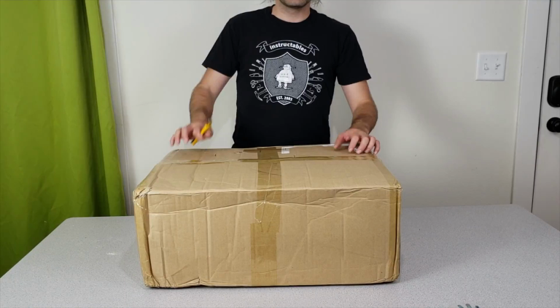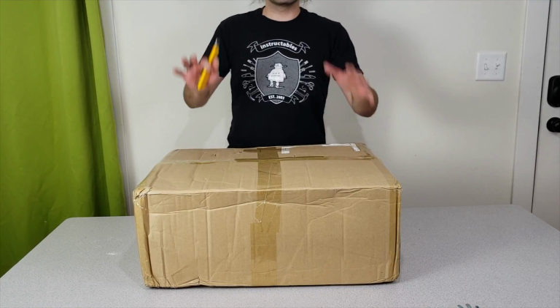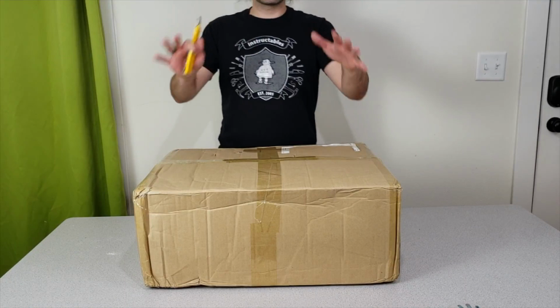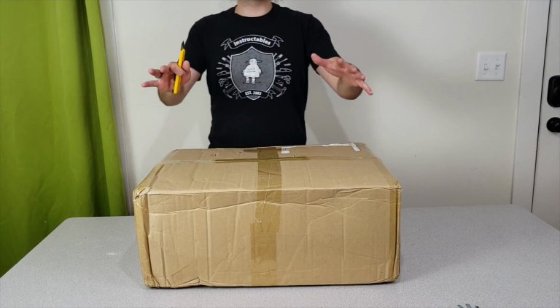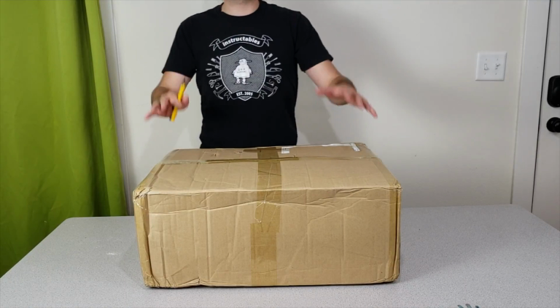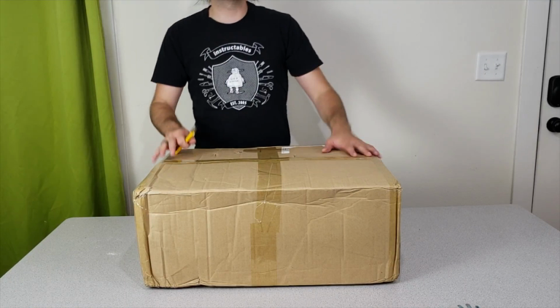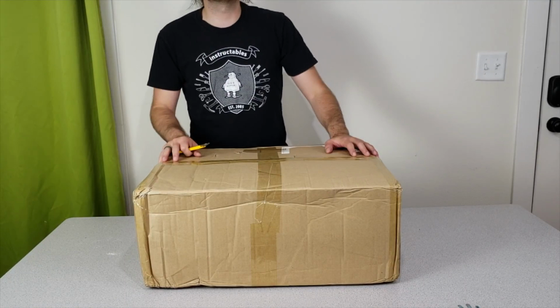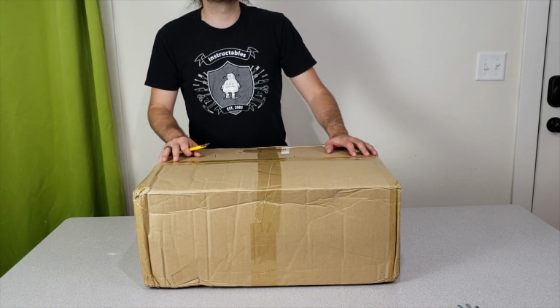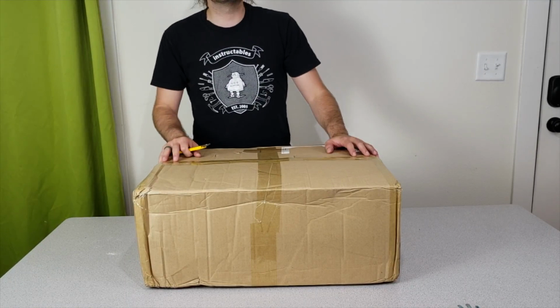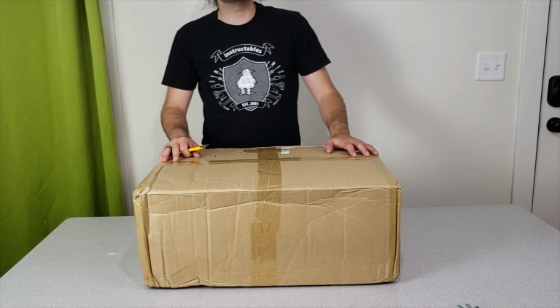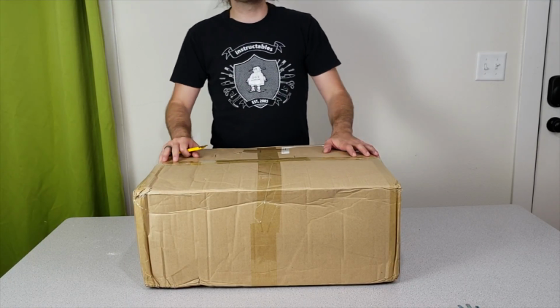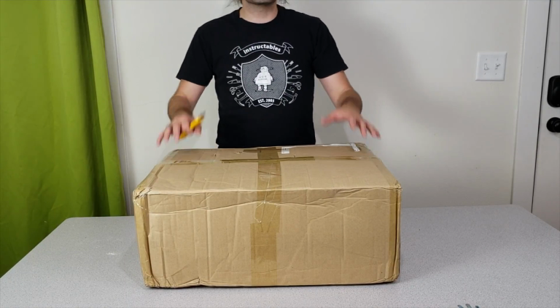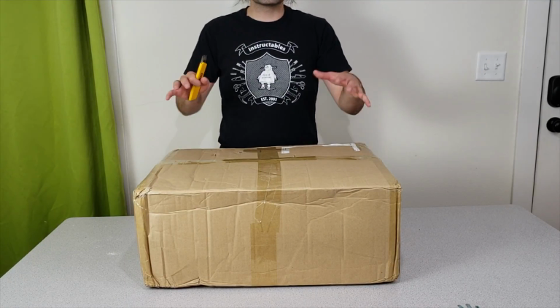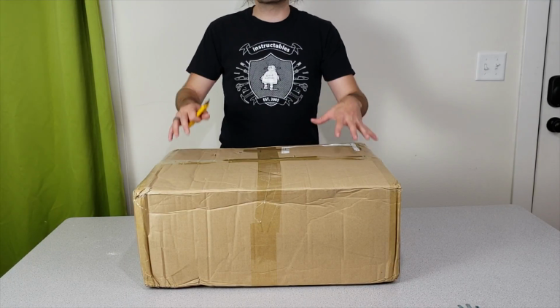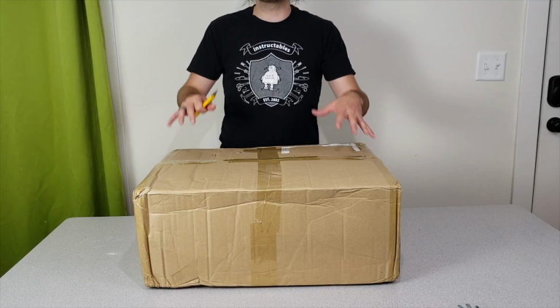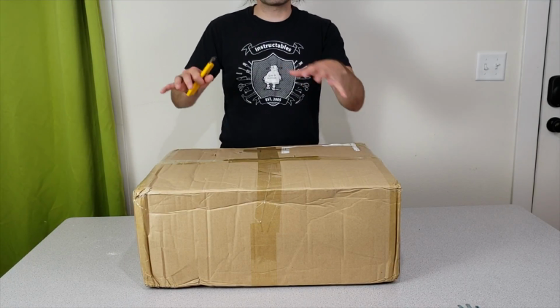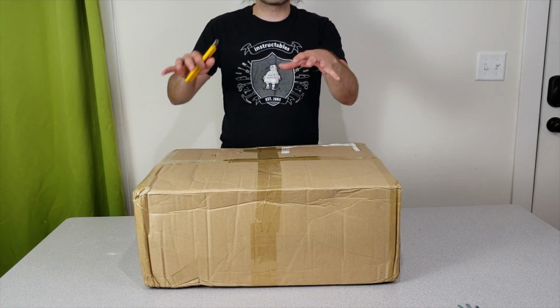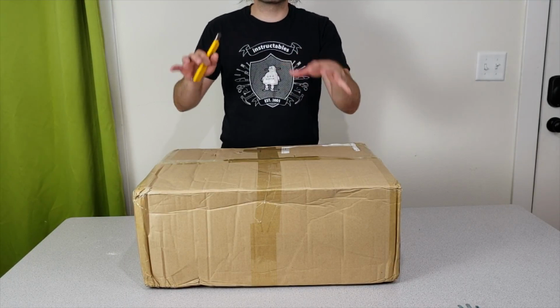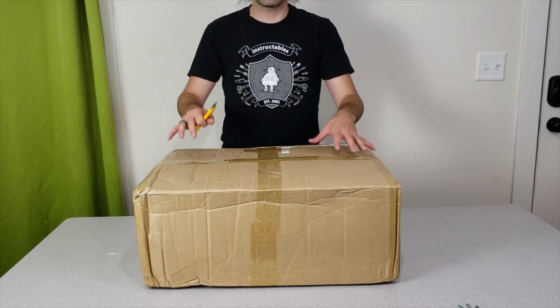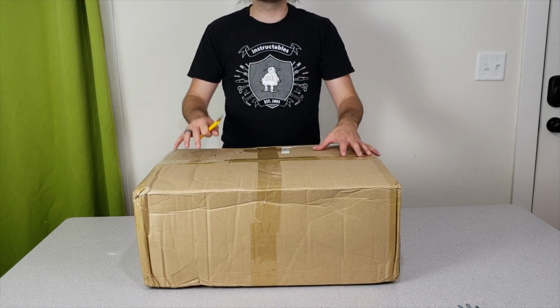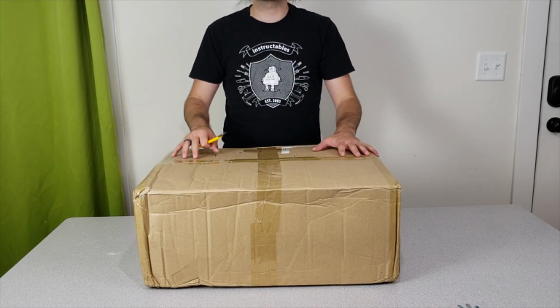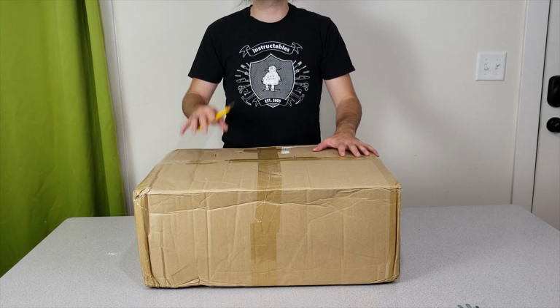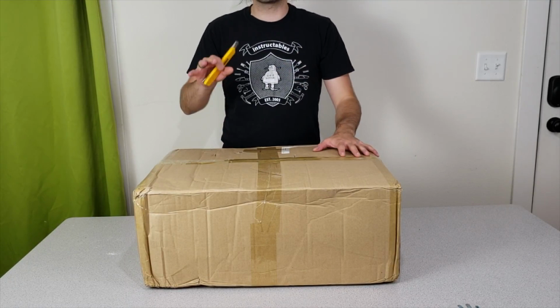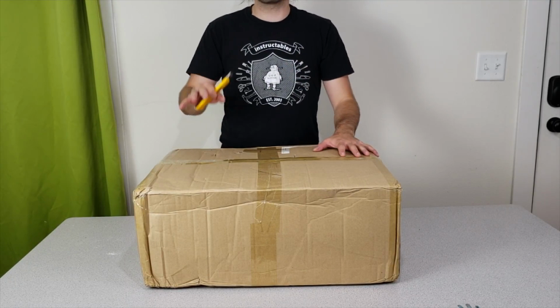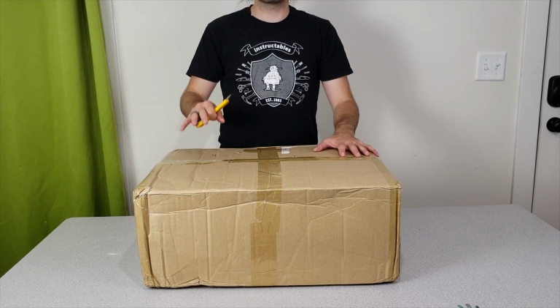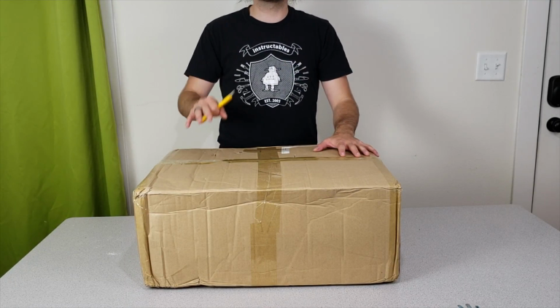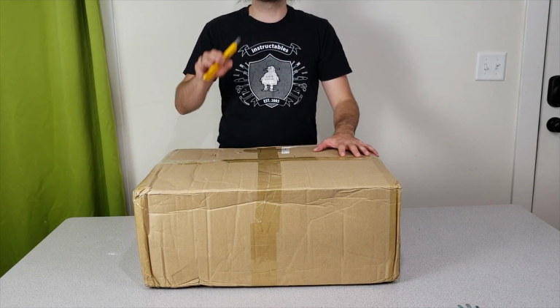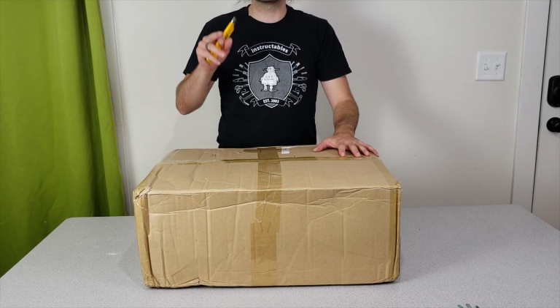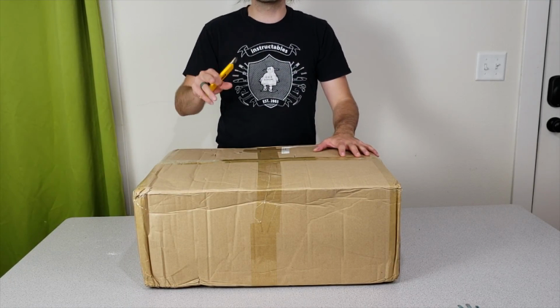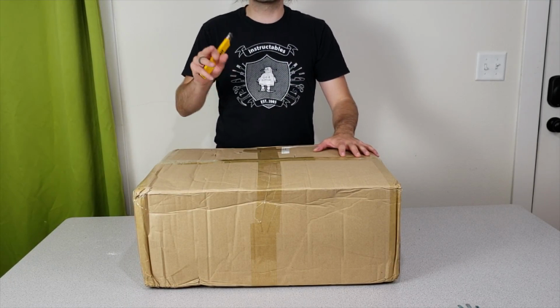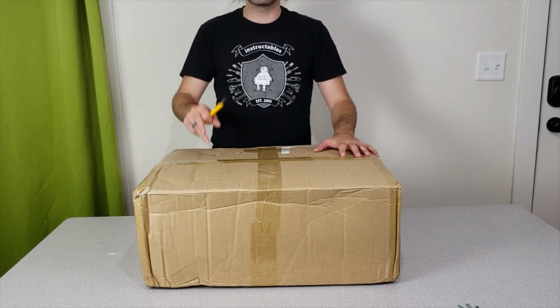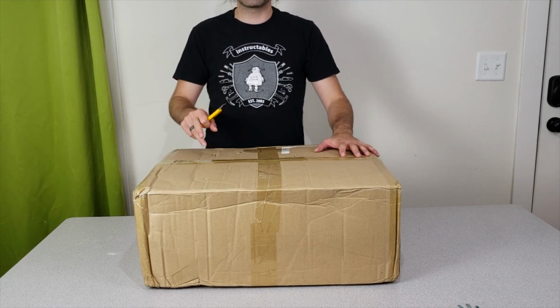Hello guys, welcome to my new video. In this one we are going to unbox the Alphawise U20.